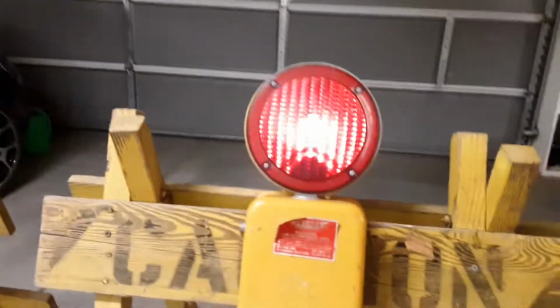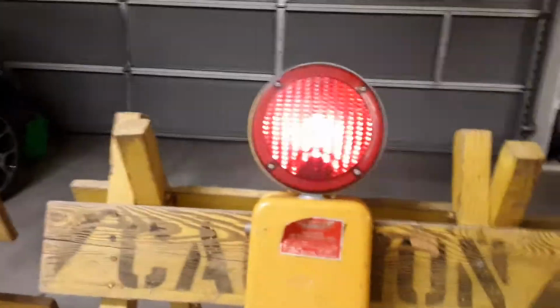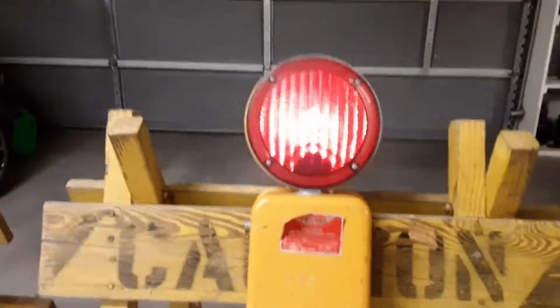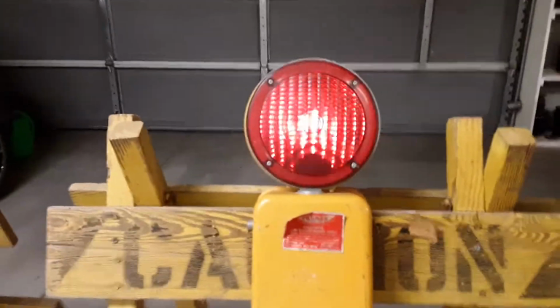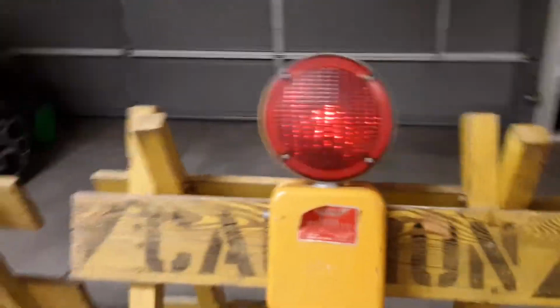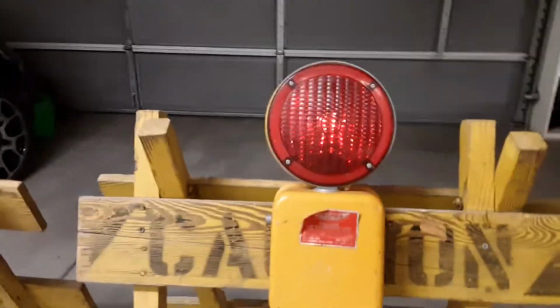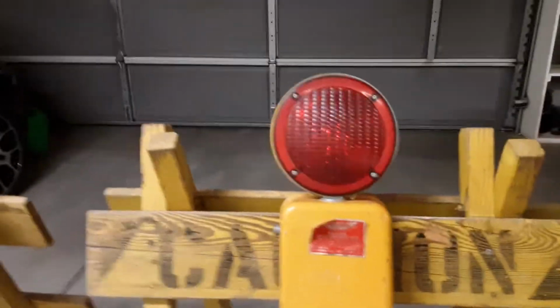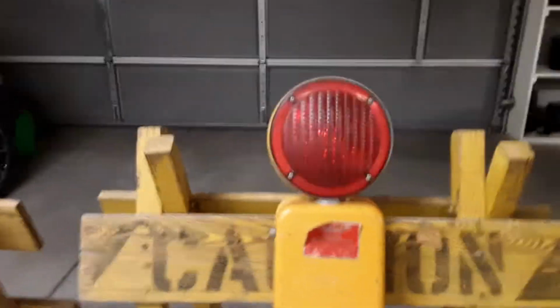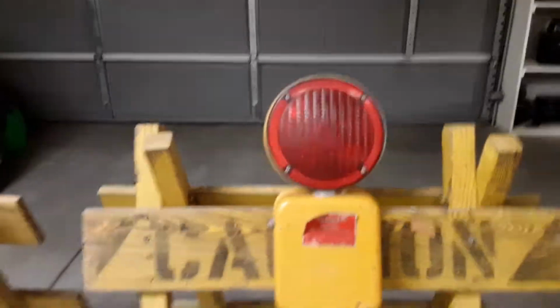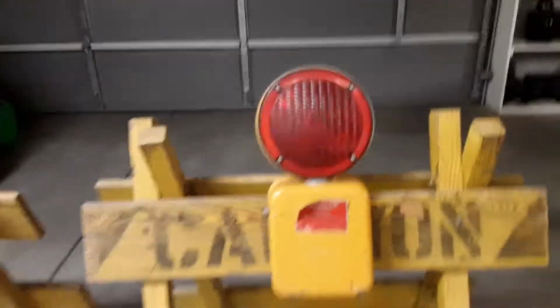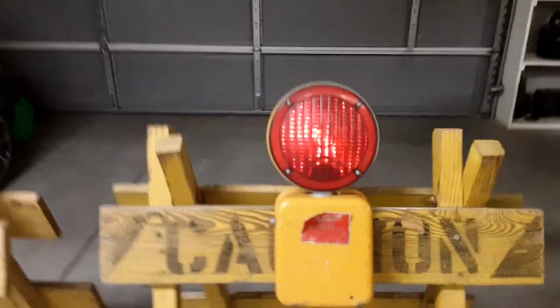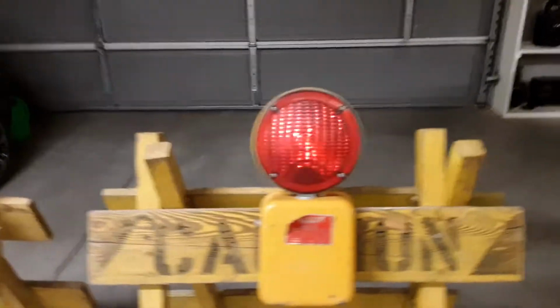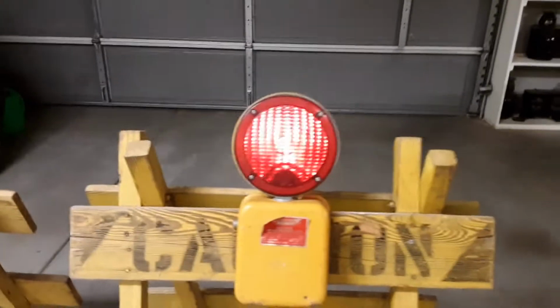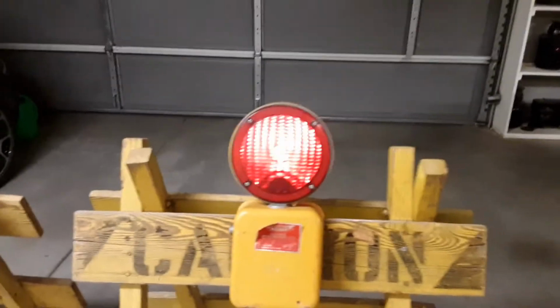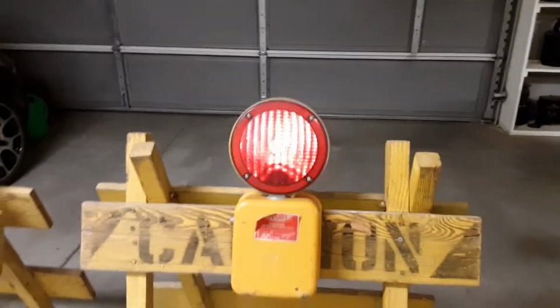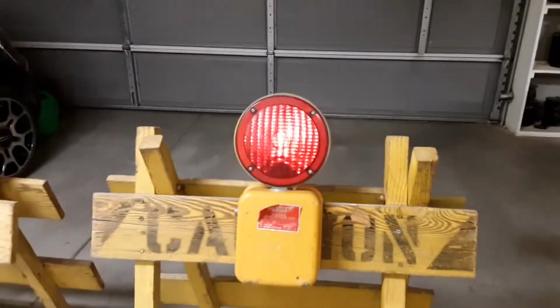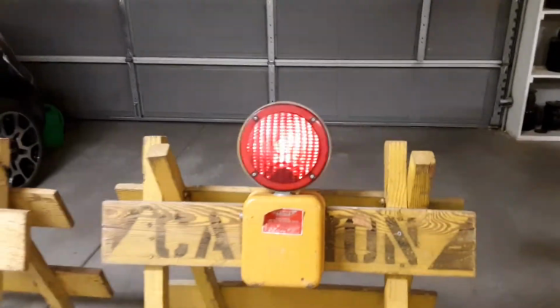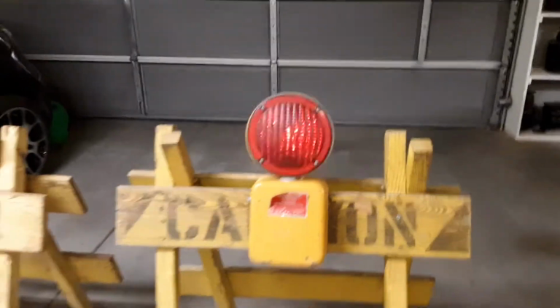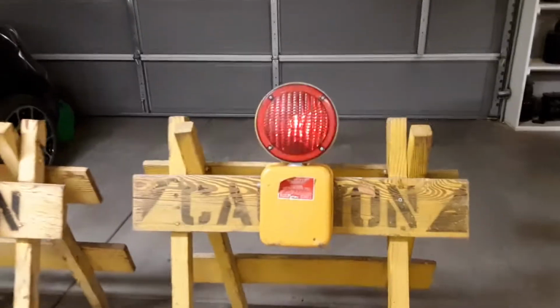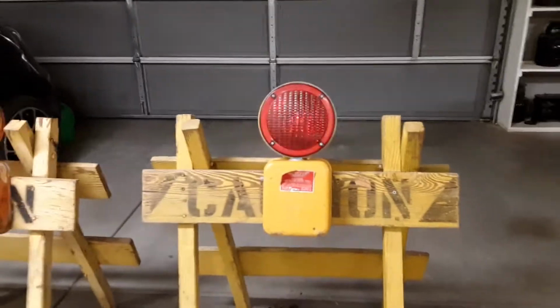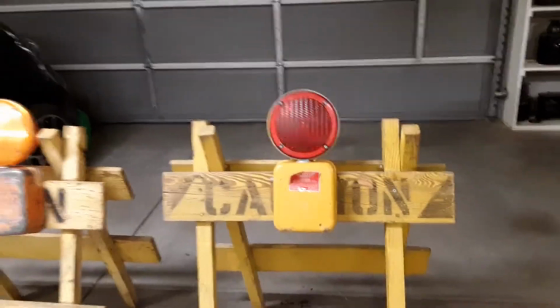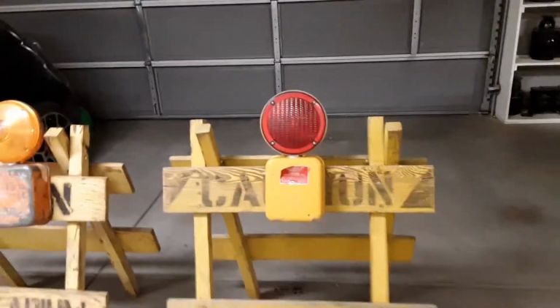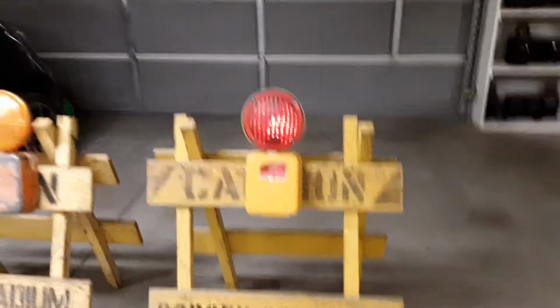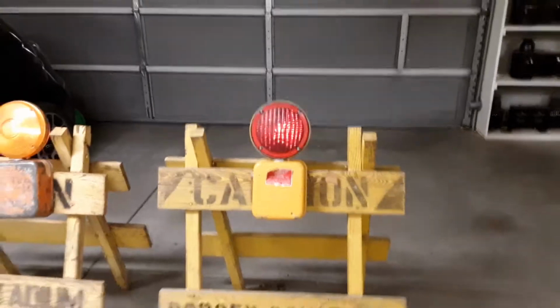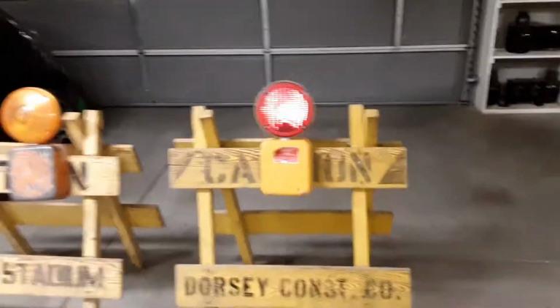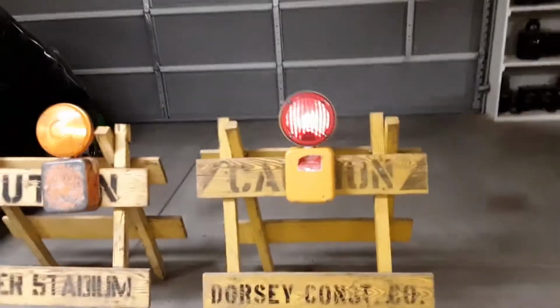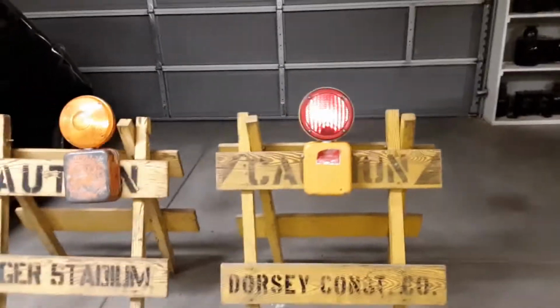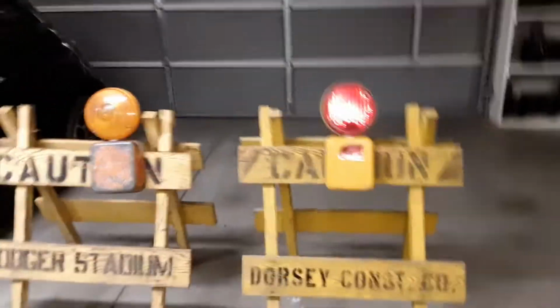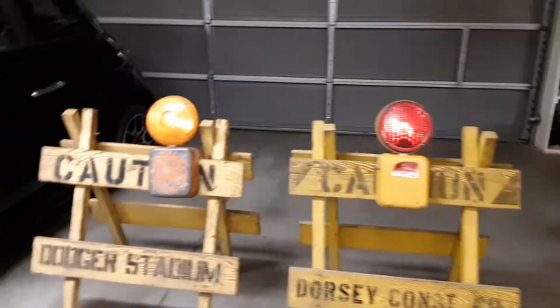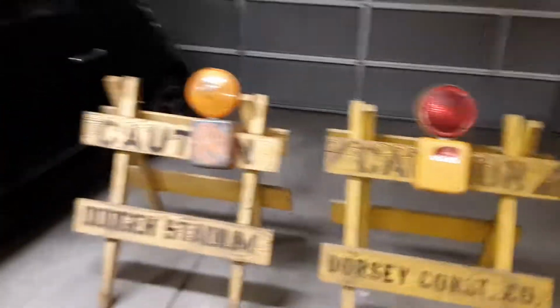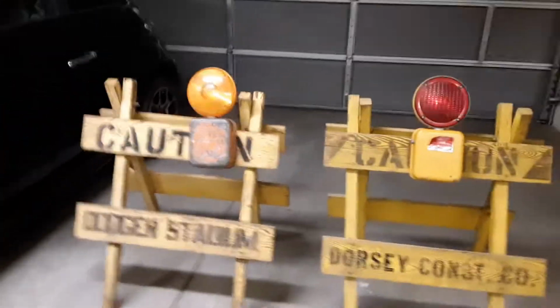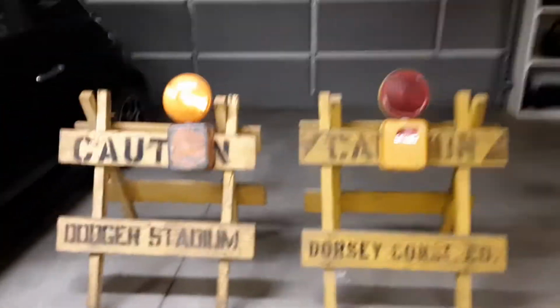But I know what I did — I wired it in wrong, actually, and I just have to change that. So I just thought I'd show these to you.